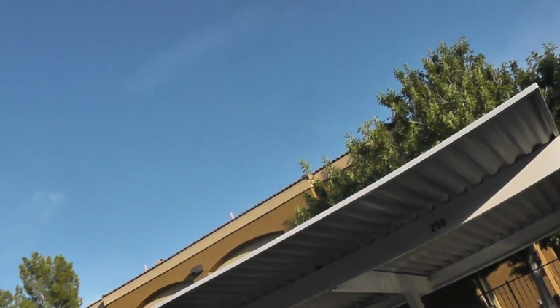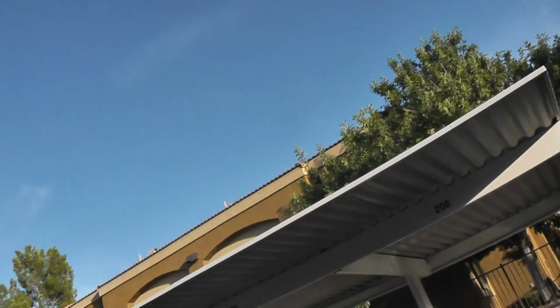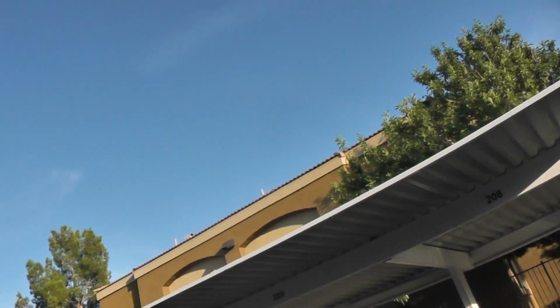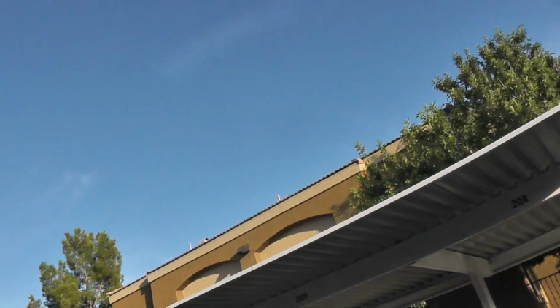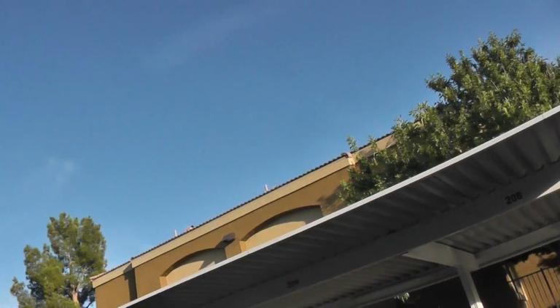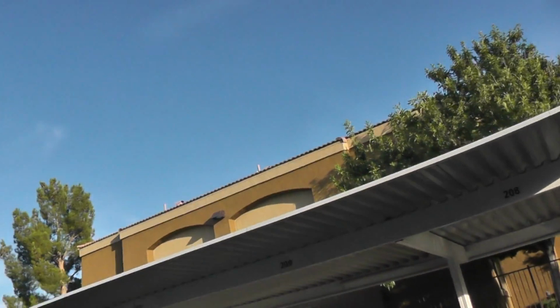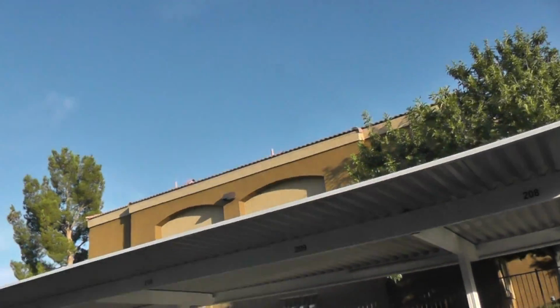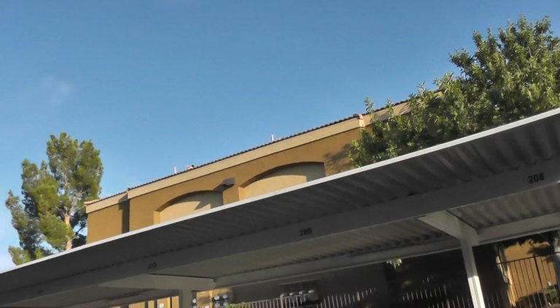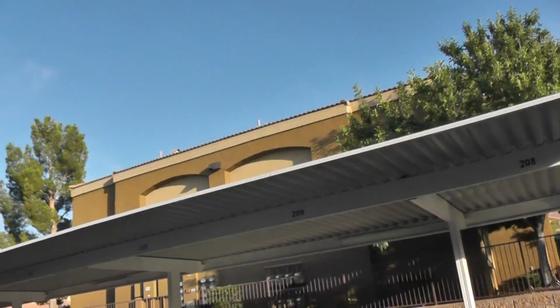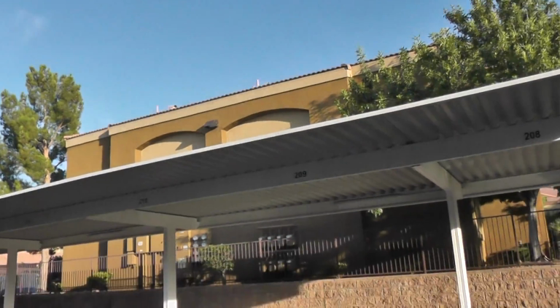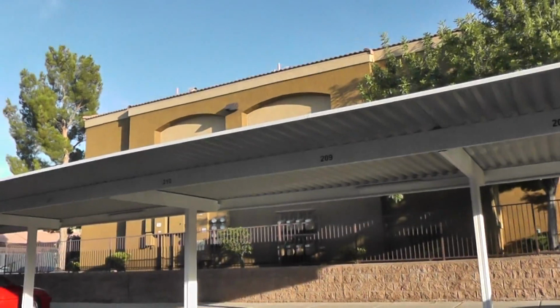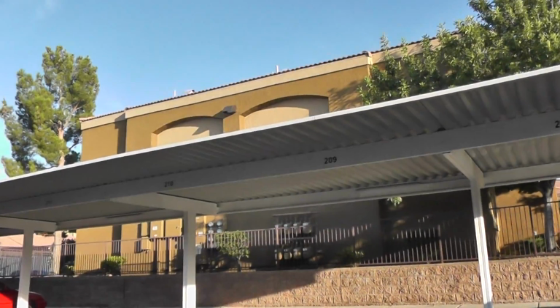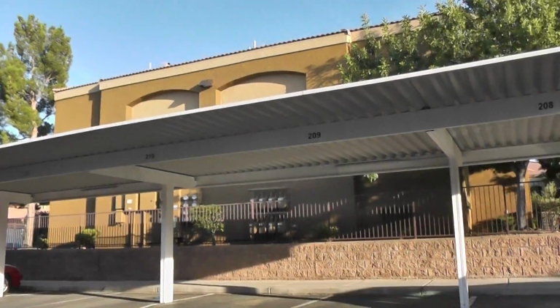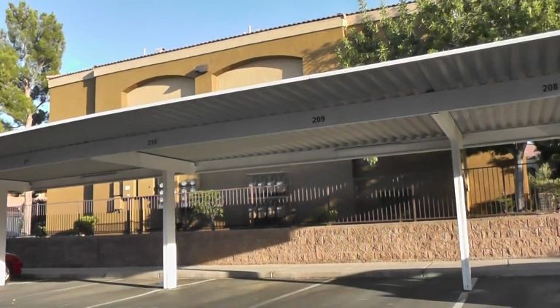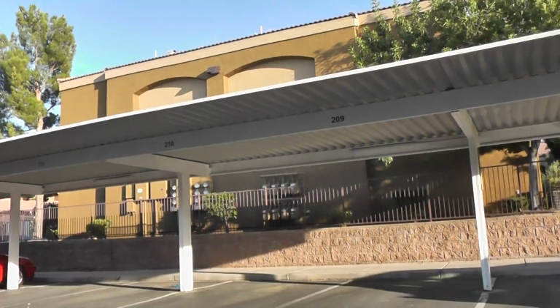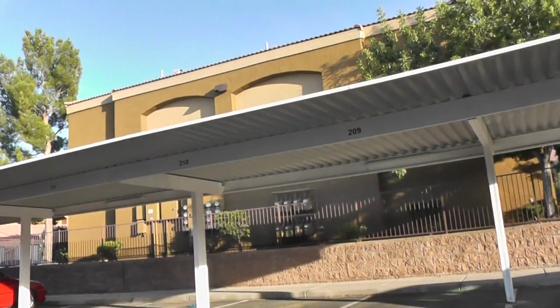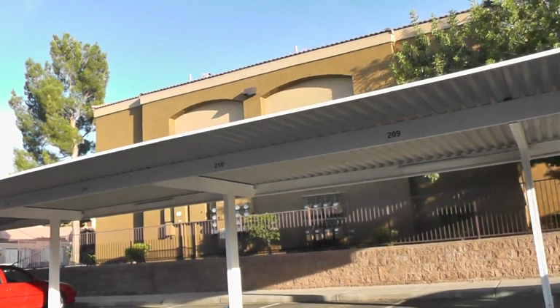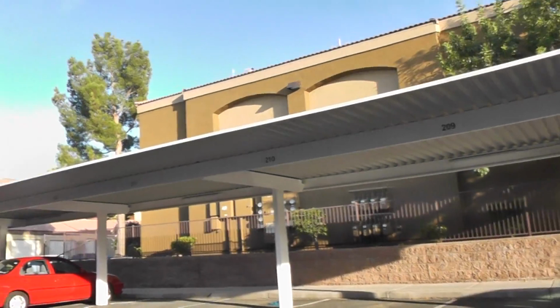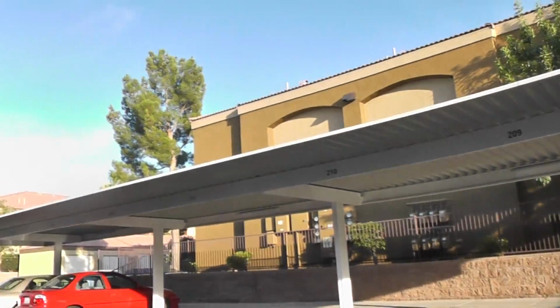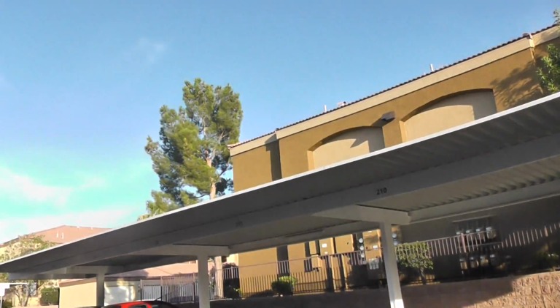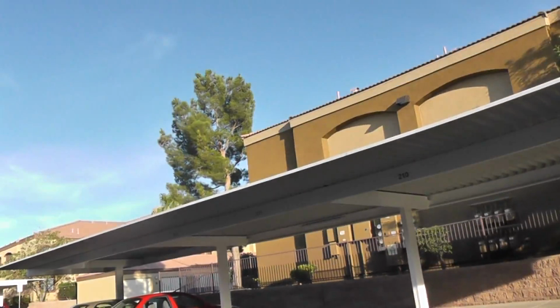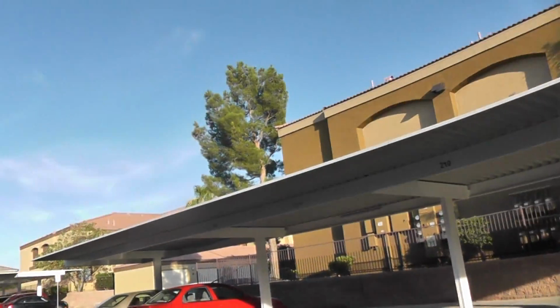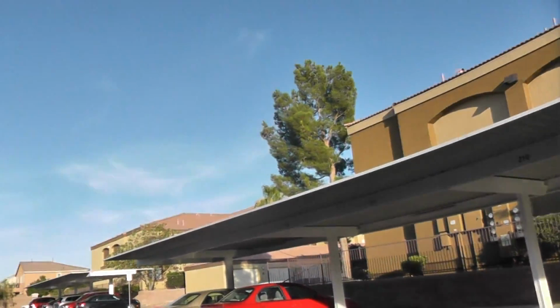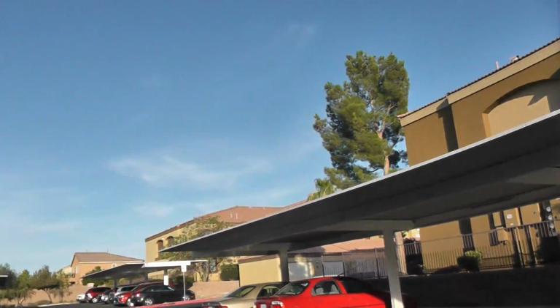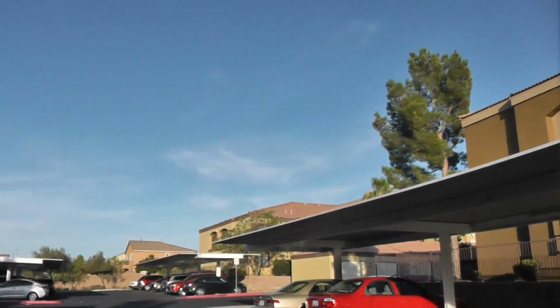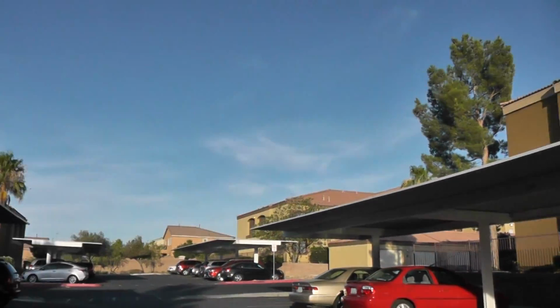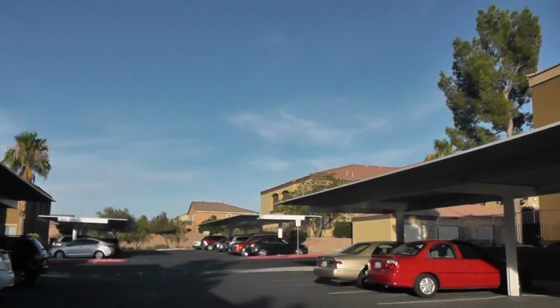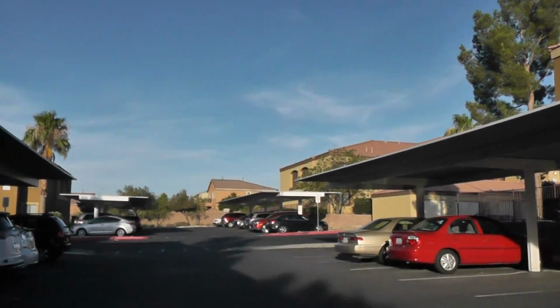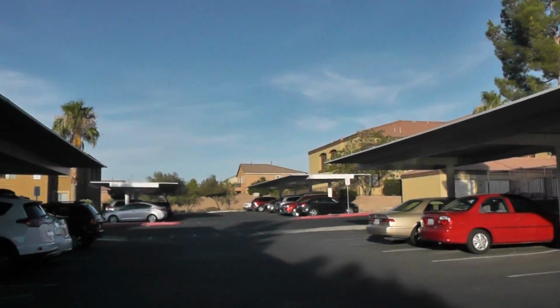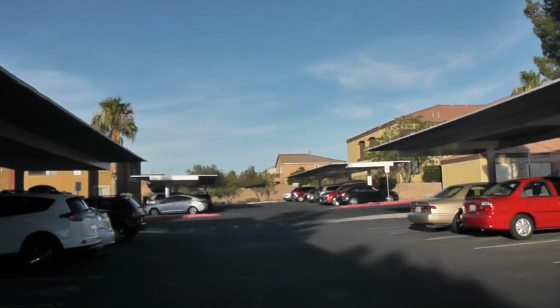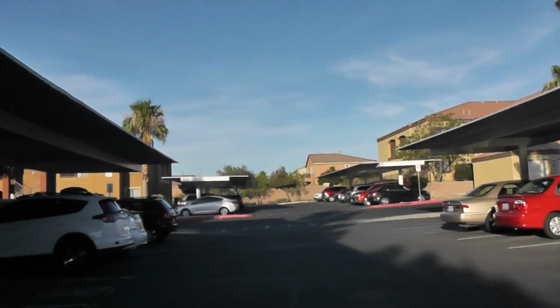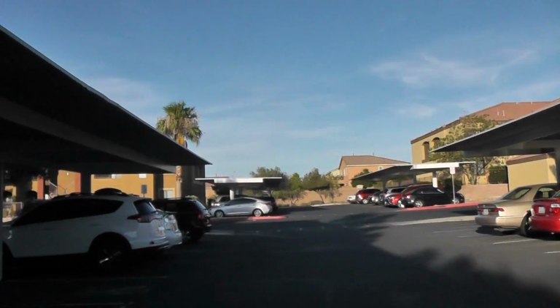You're really close to the stairs. And this is the neighborhood.